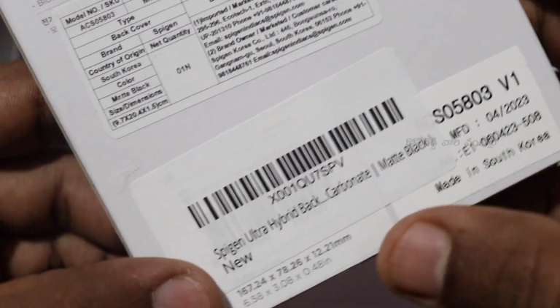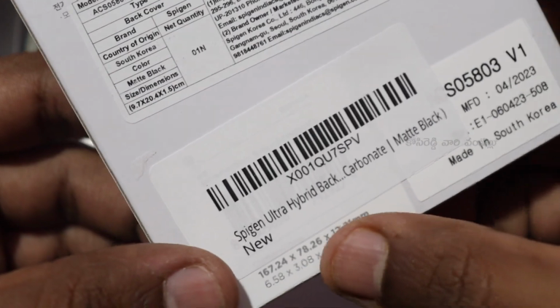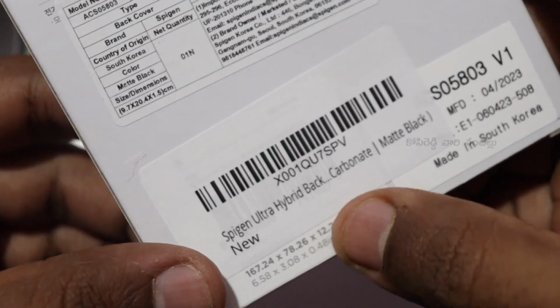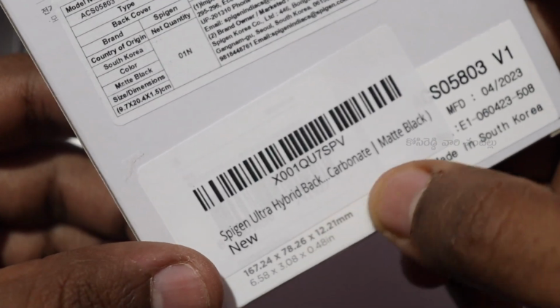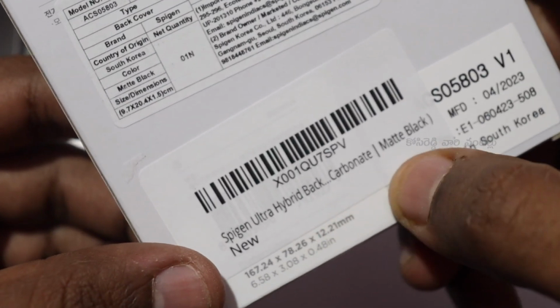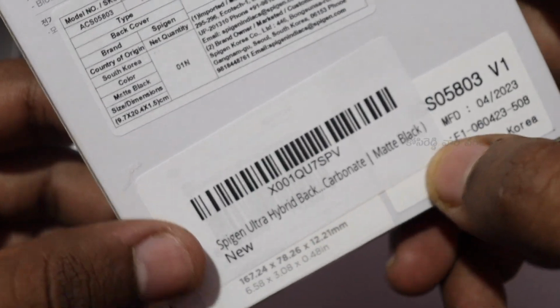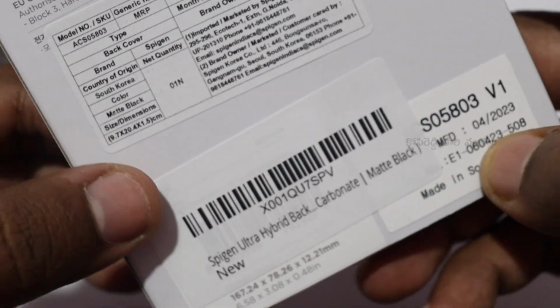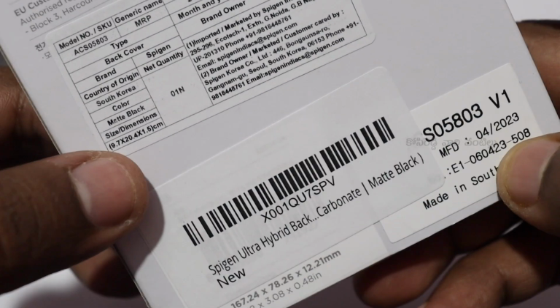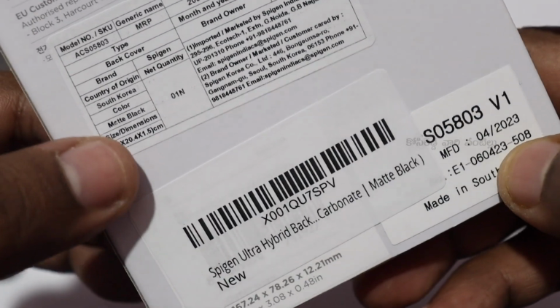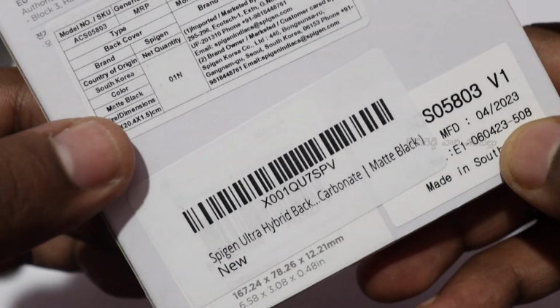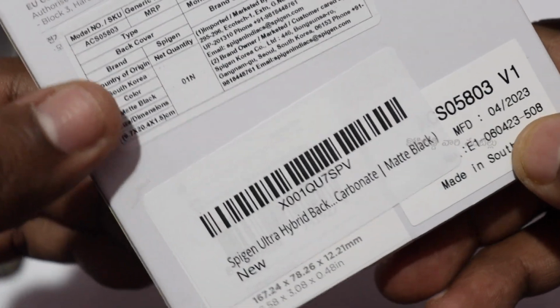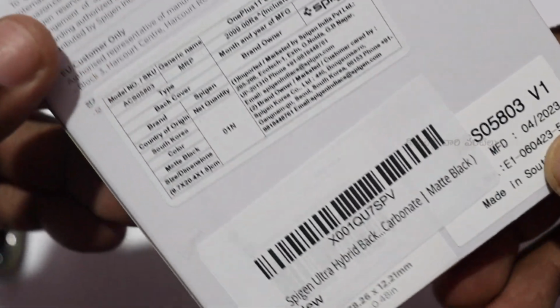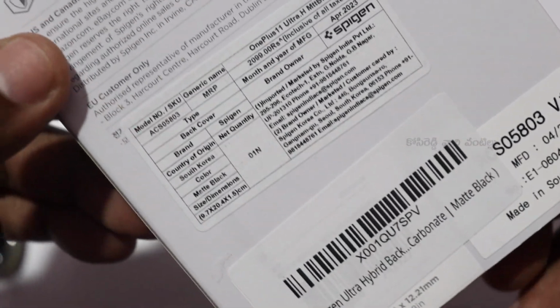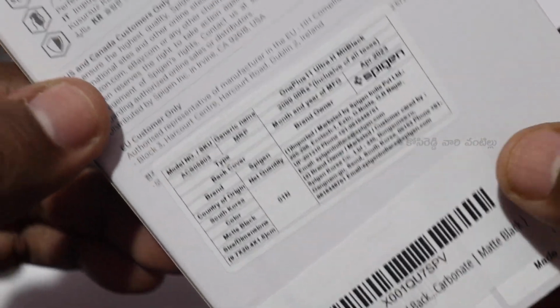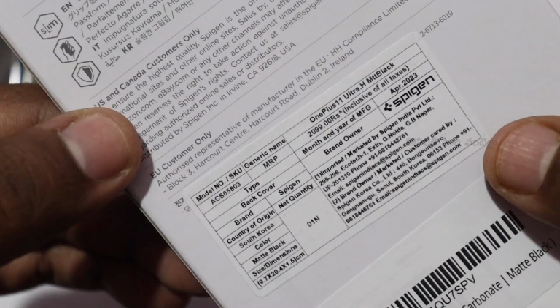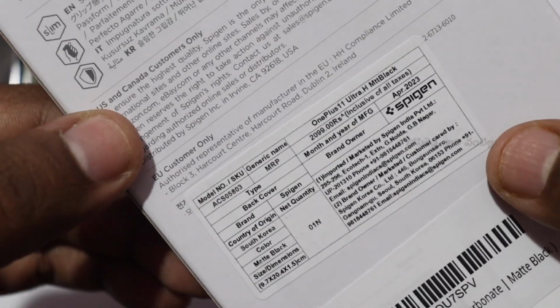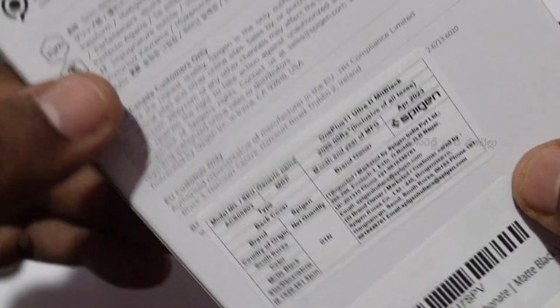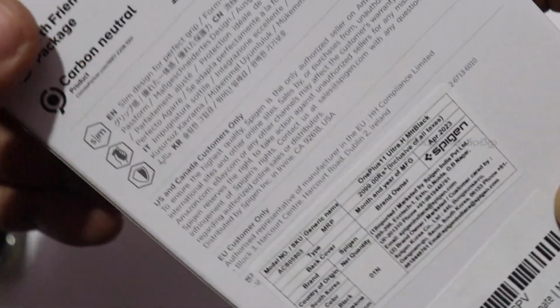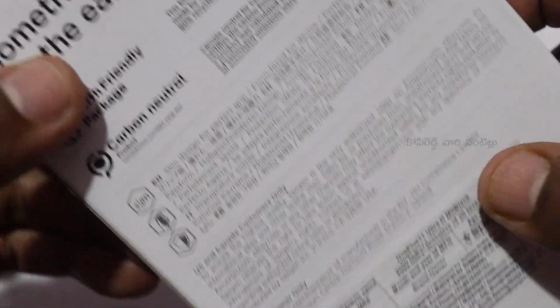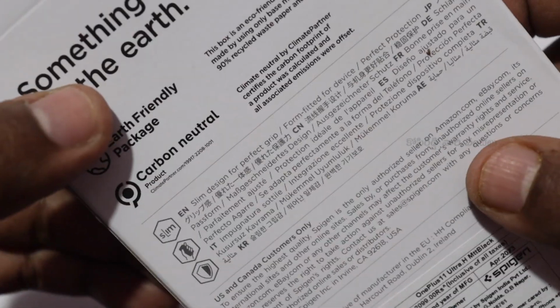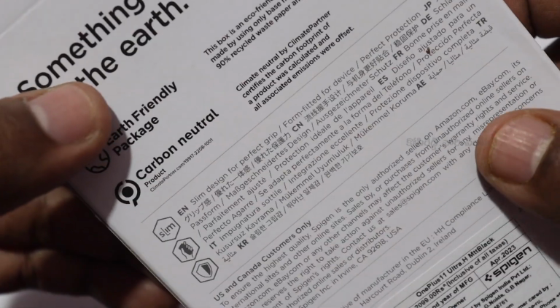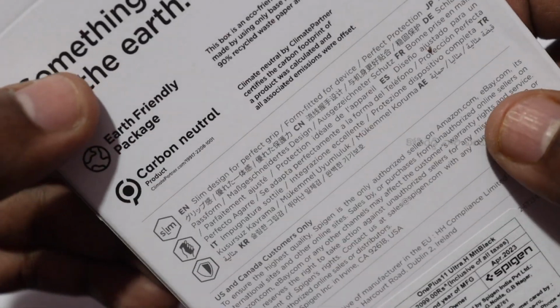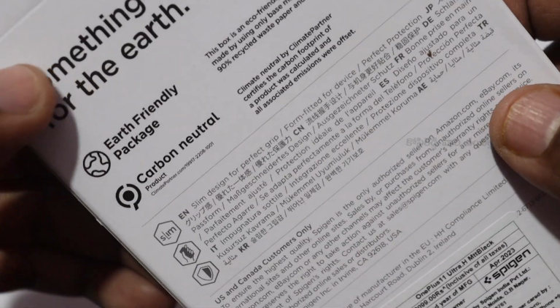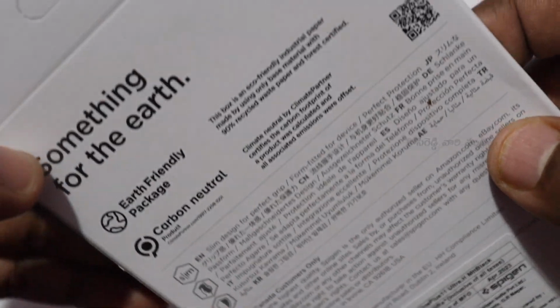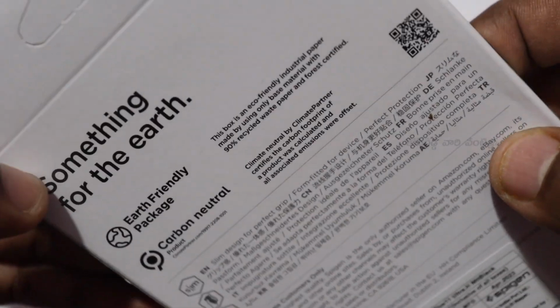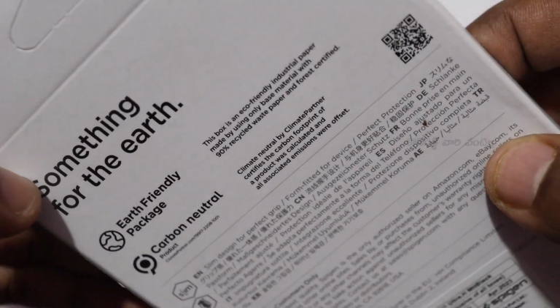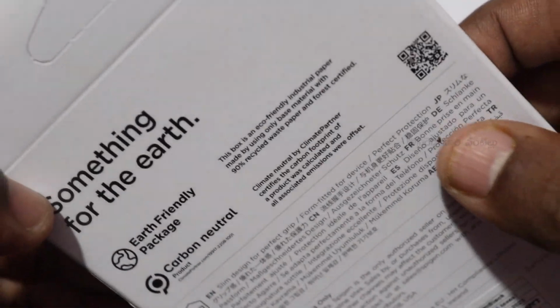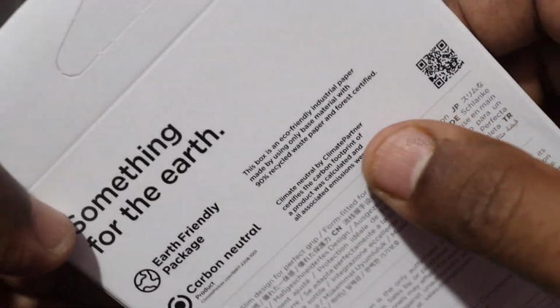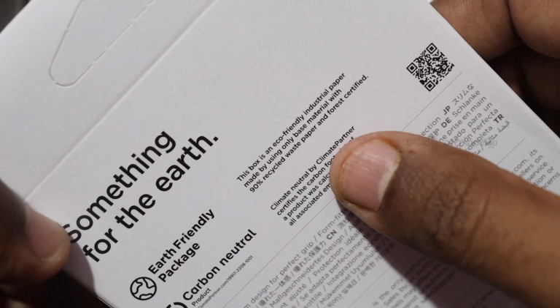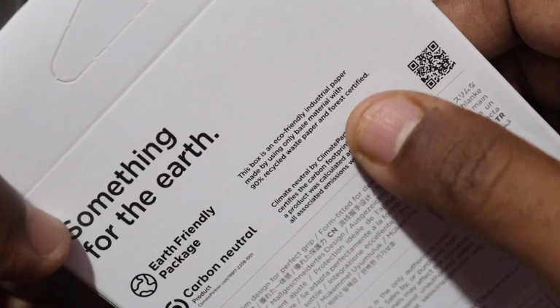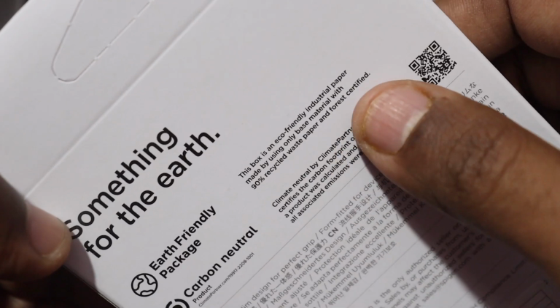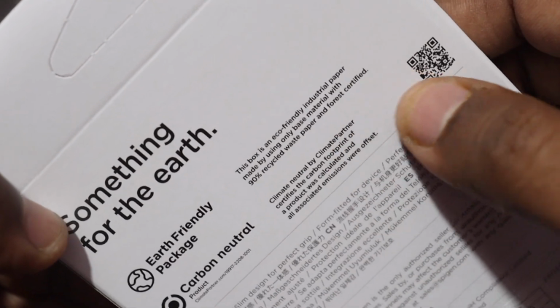The quality is very good. I prefer to use this for my mobile.